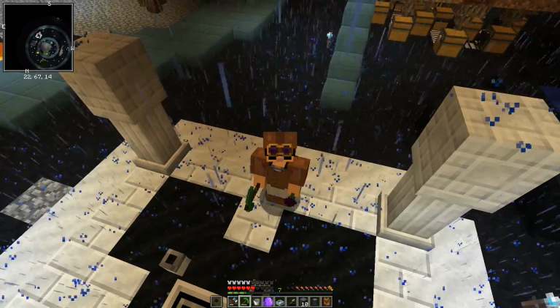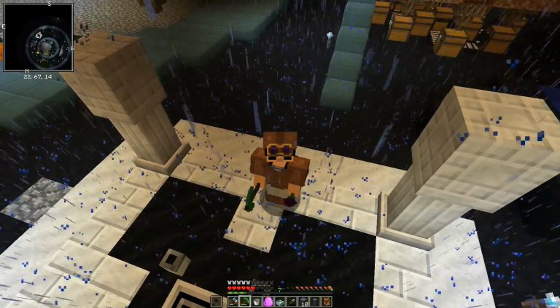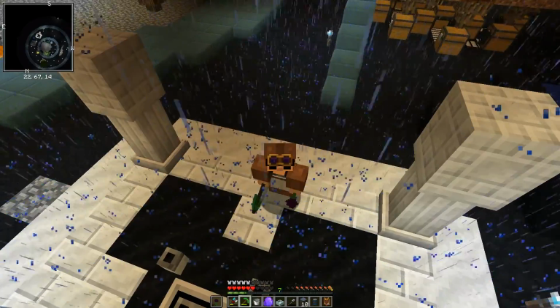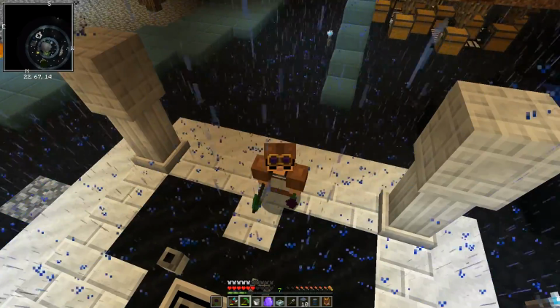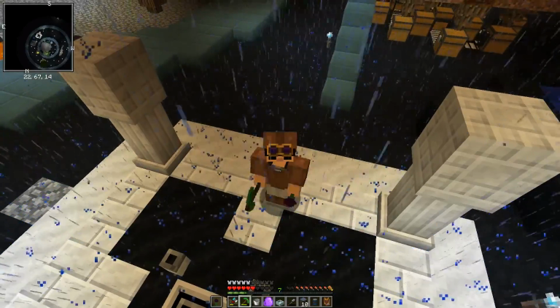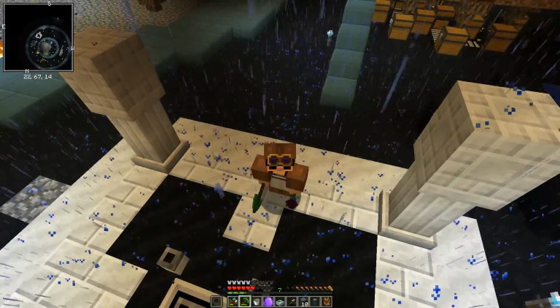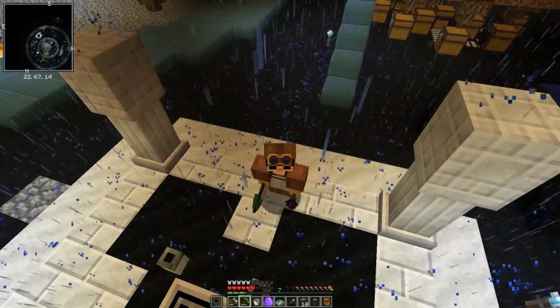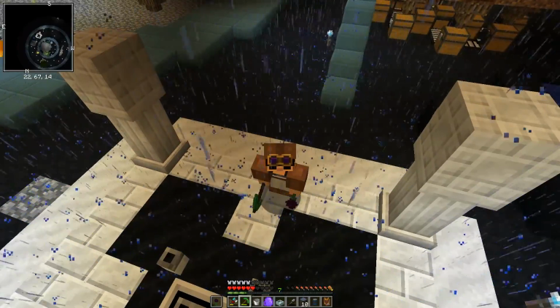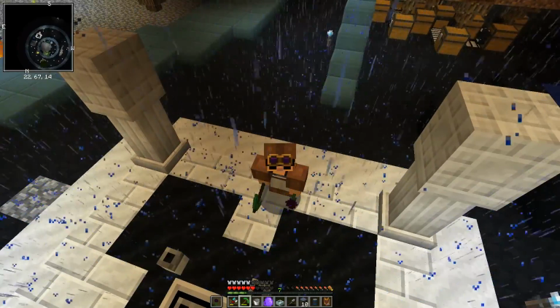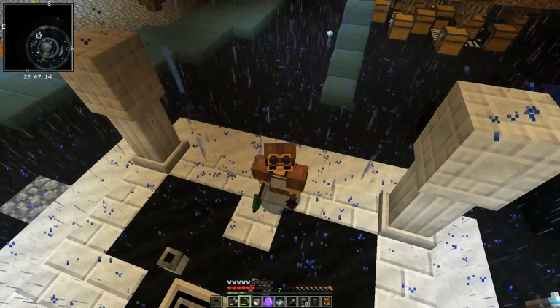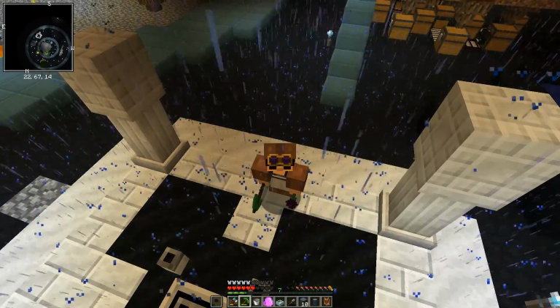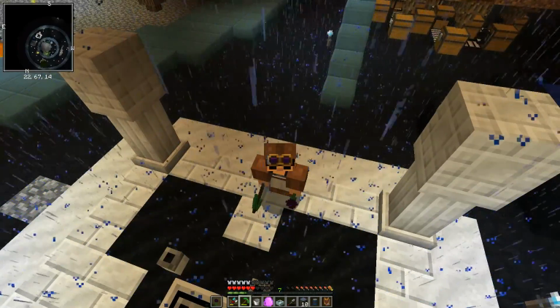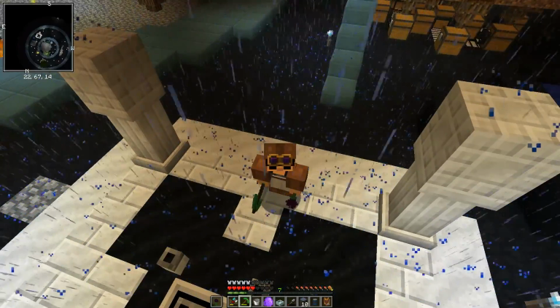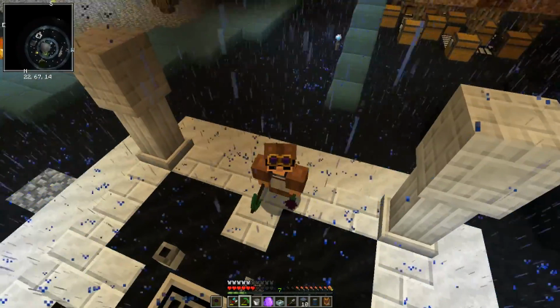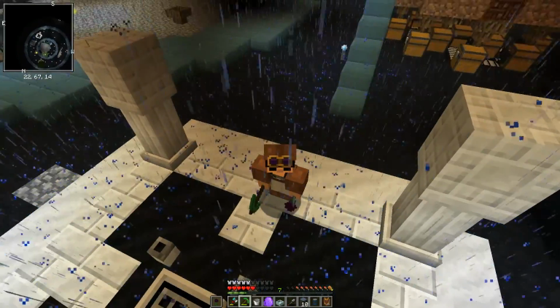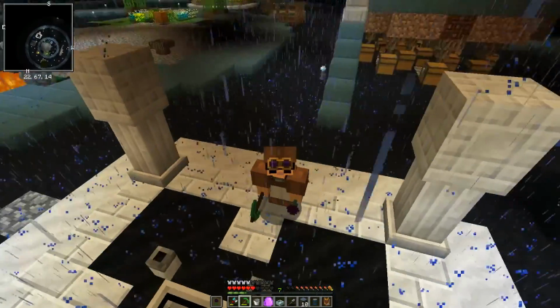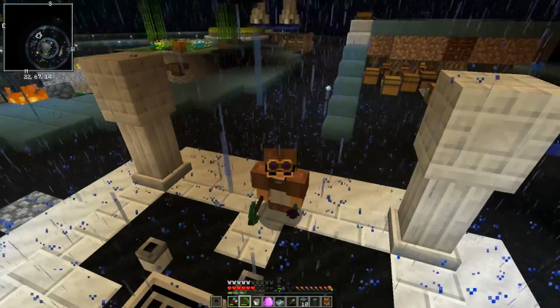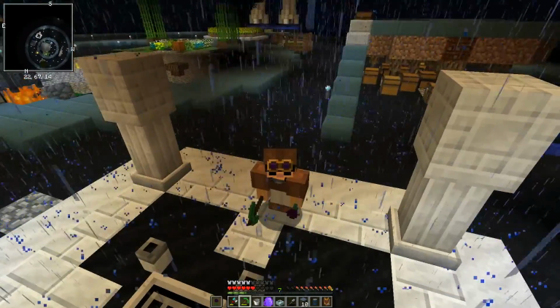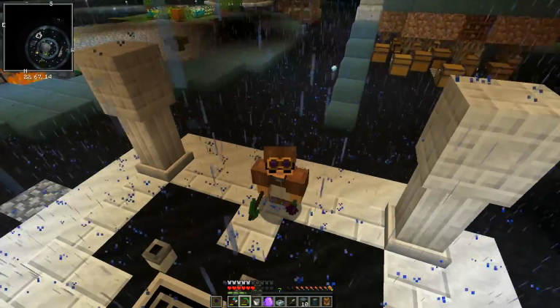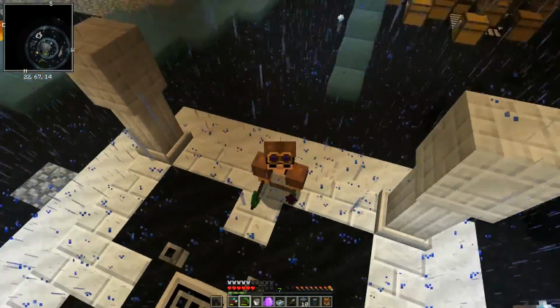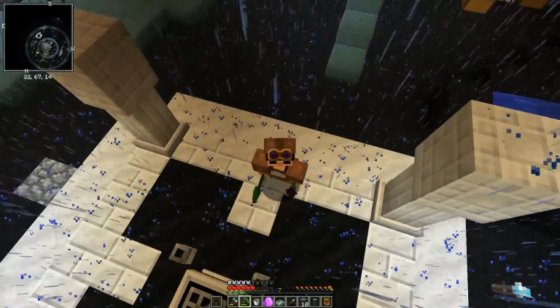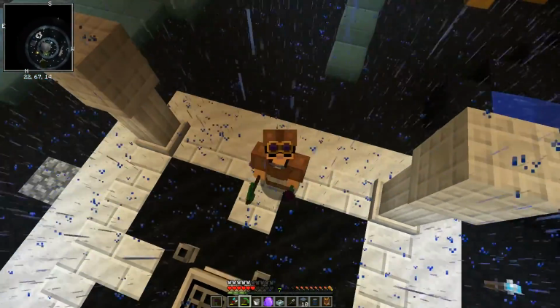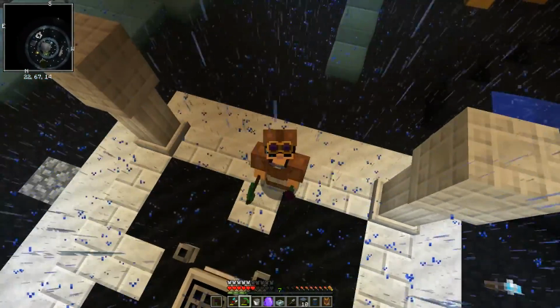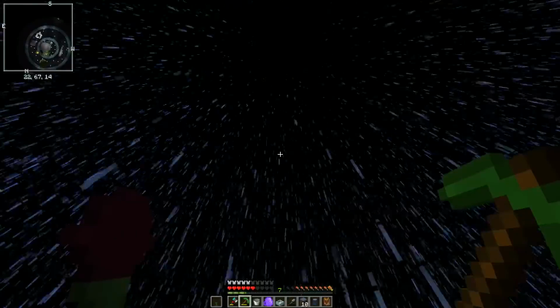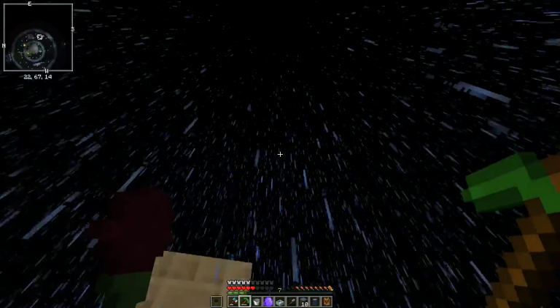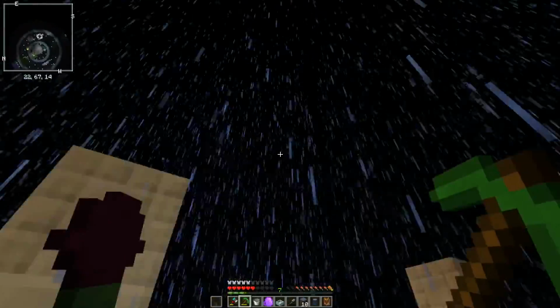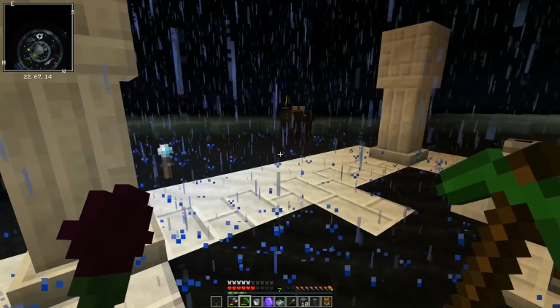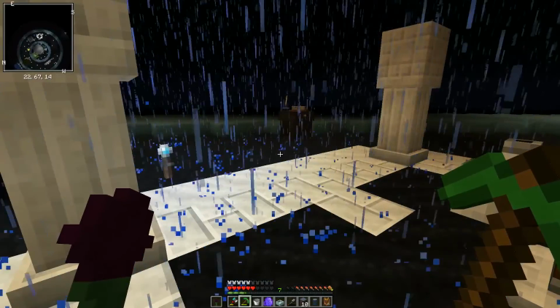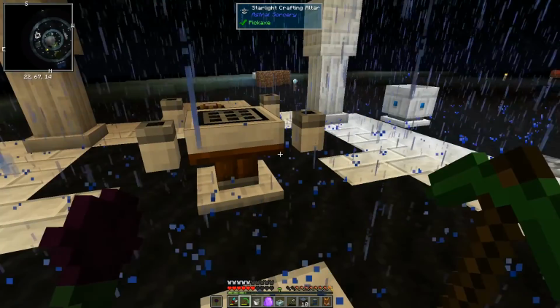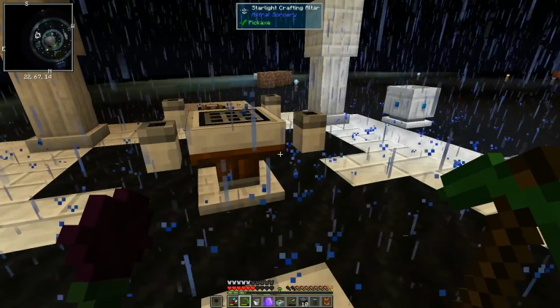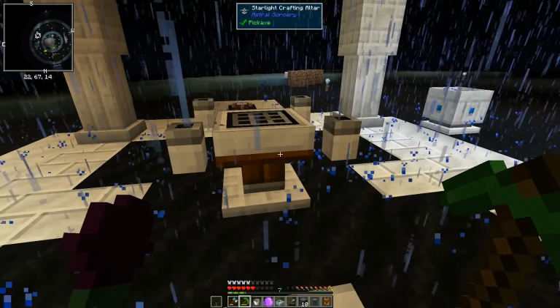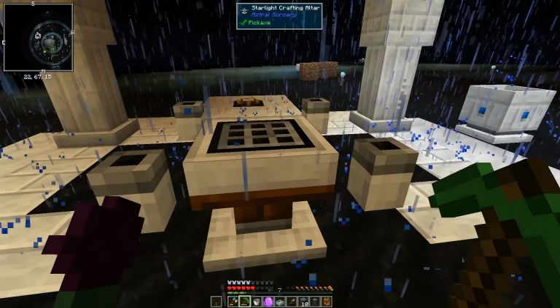All right, hello, cheers, Kevin here, and welcome back to Feed the Beast Interactions. We are going to dive into some Botania today.